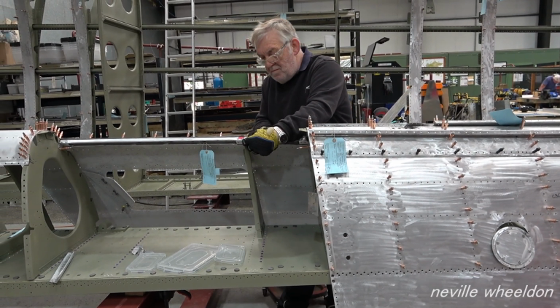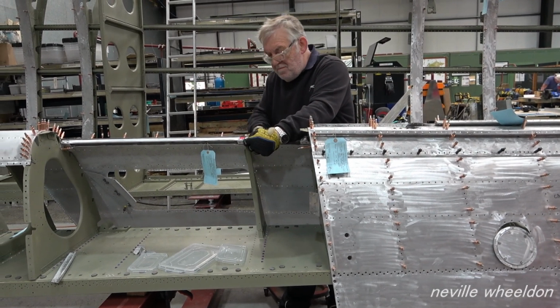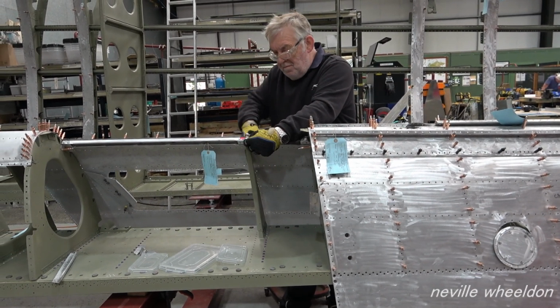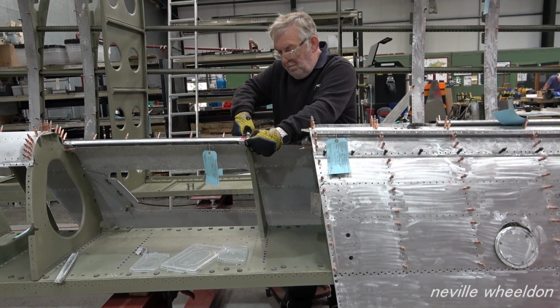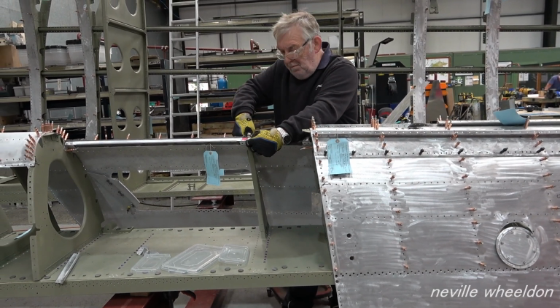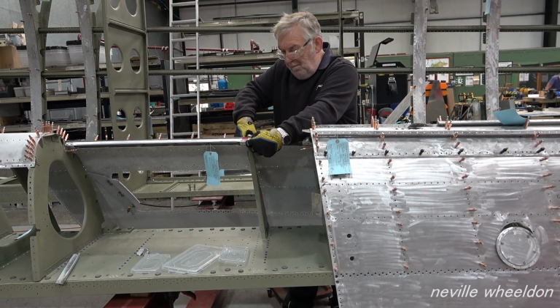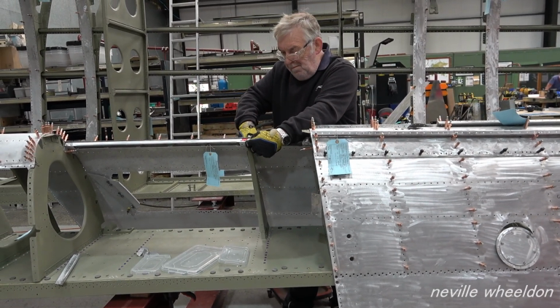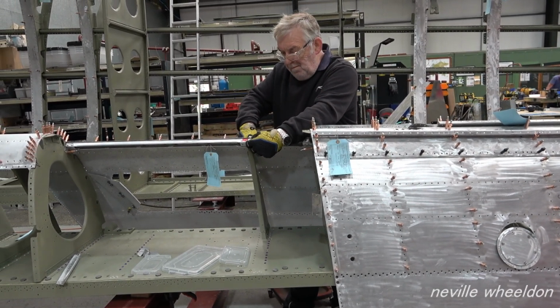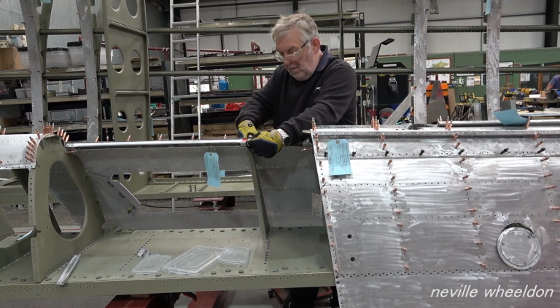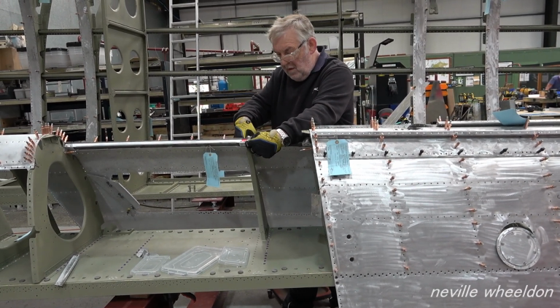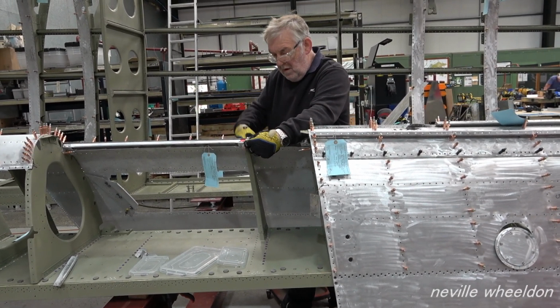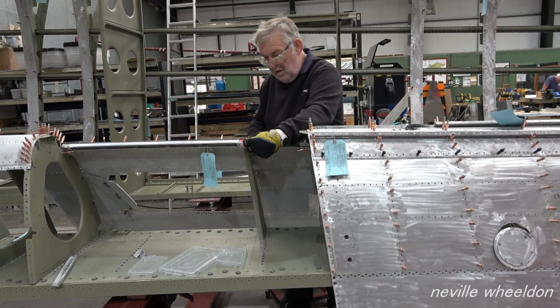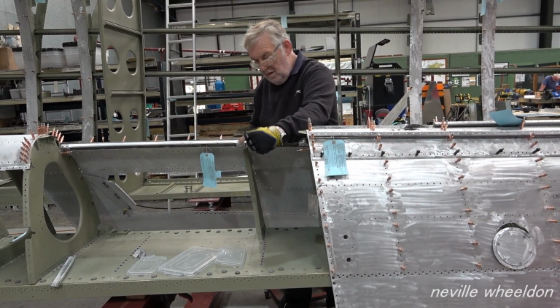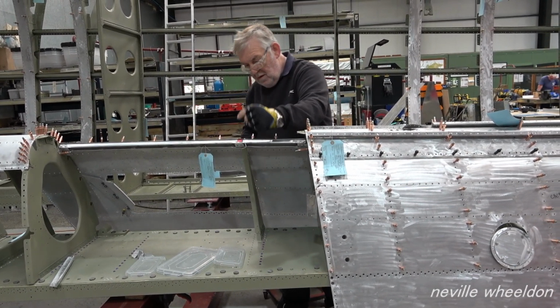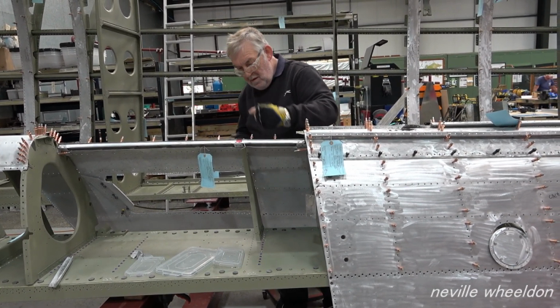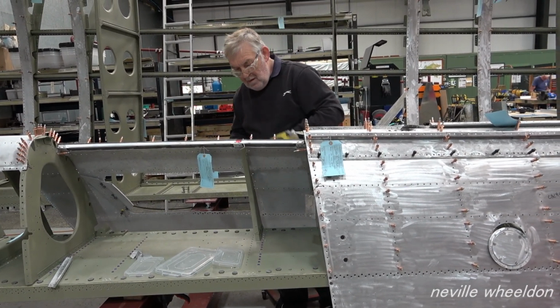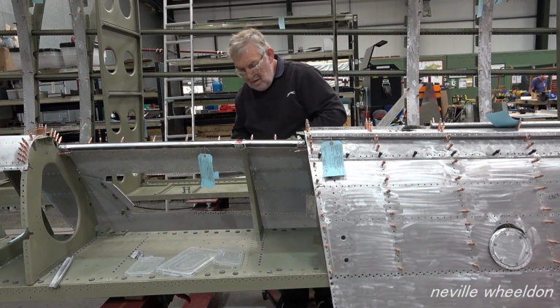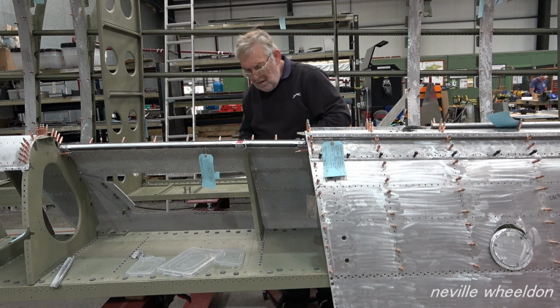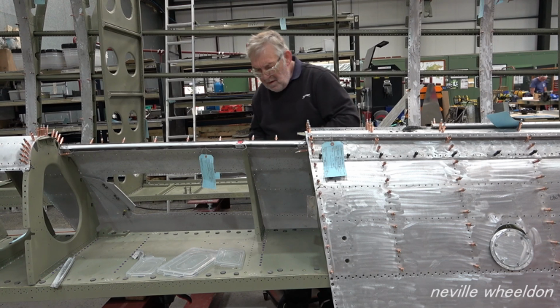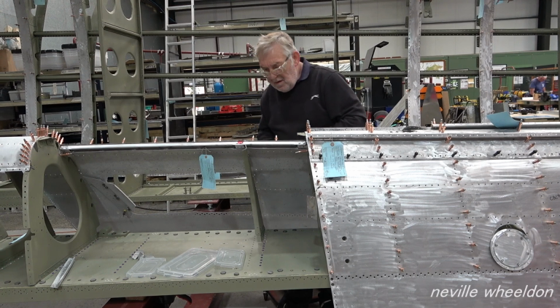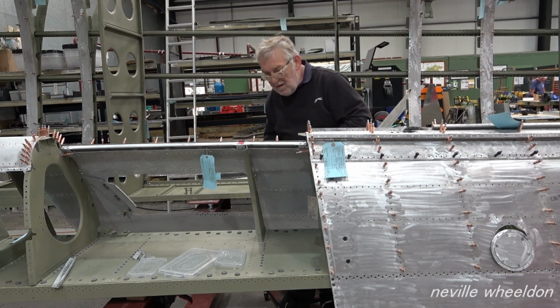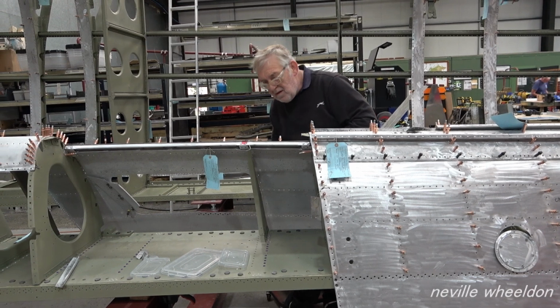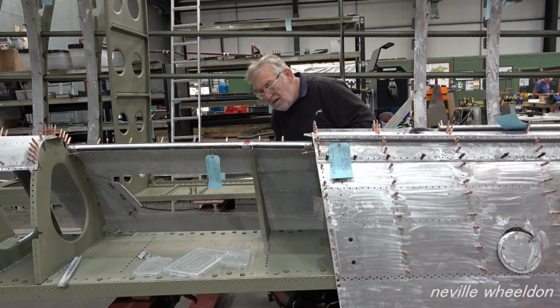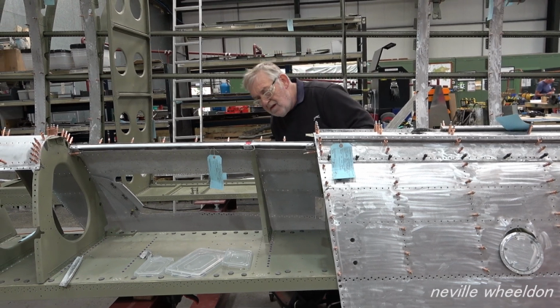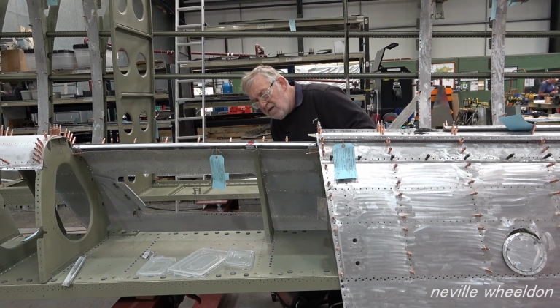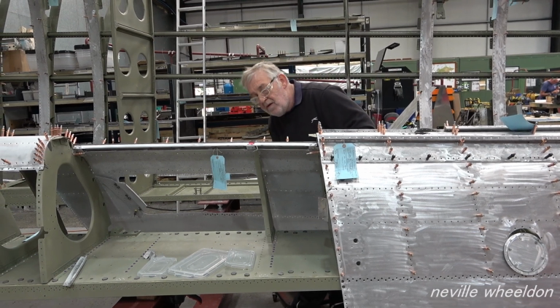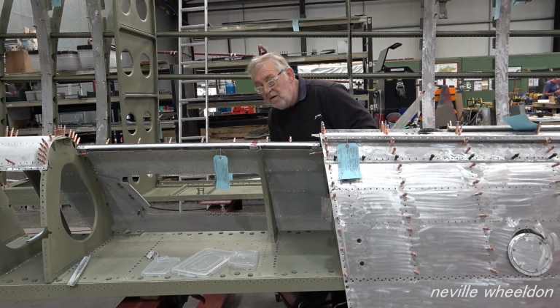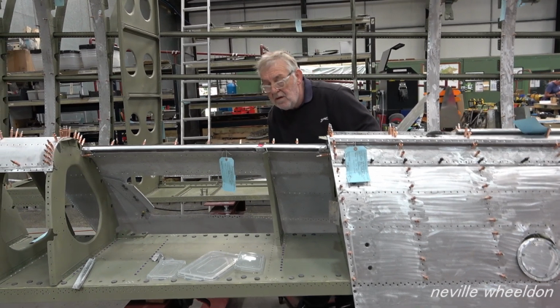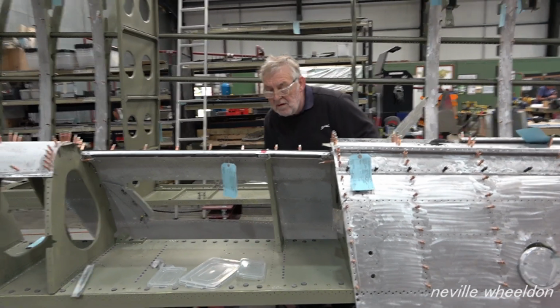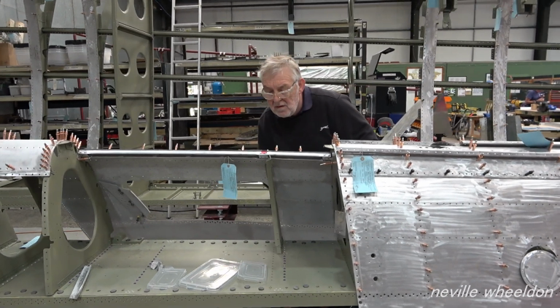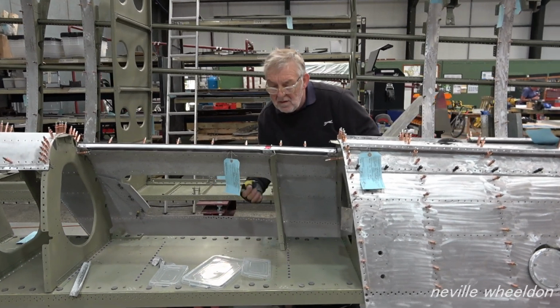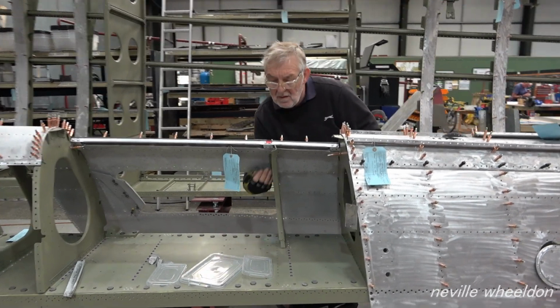Today, checking for alignment — this is the part of the wing which received severe damage.